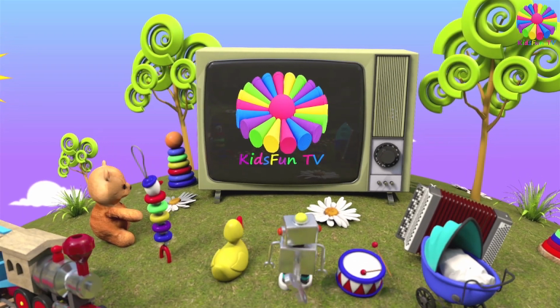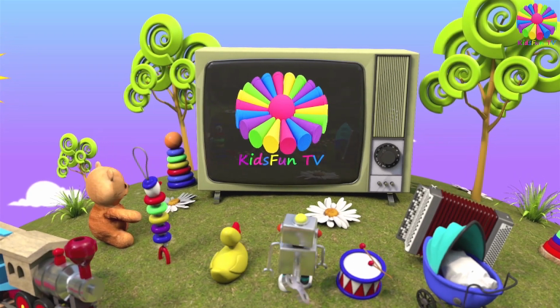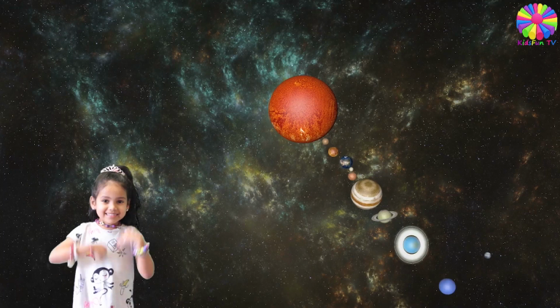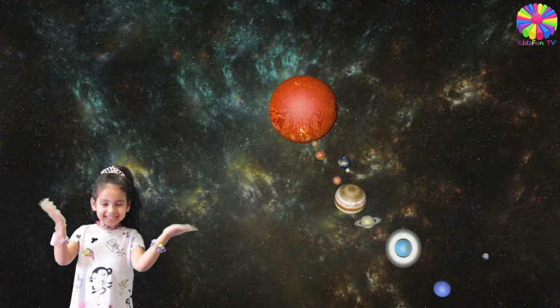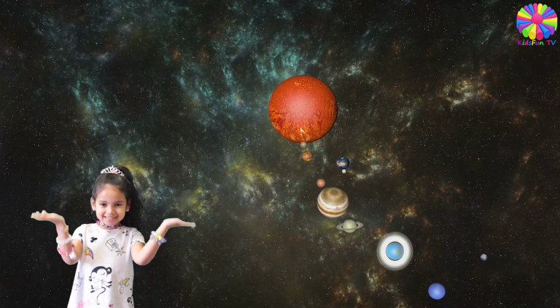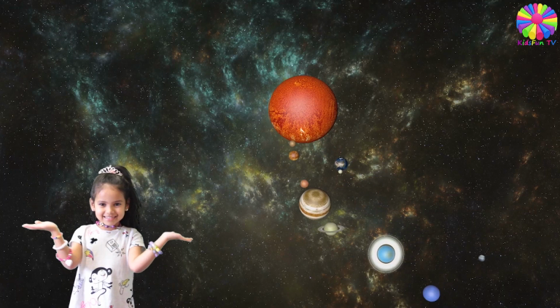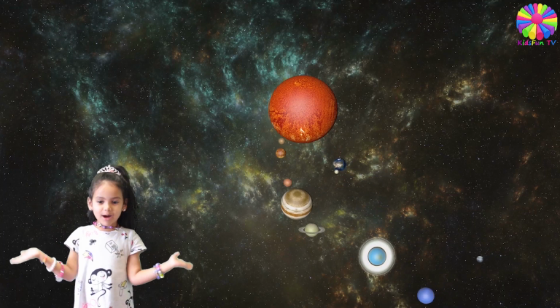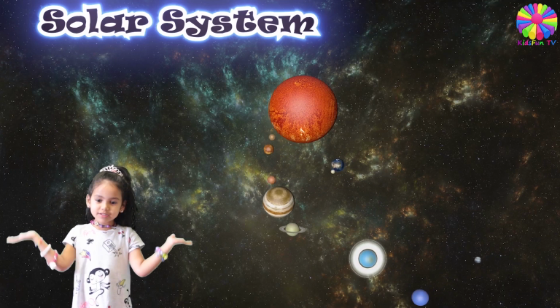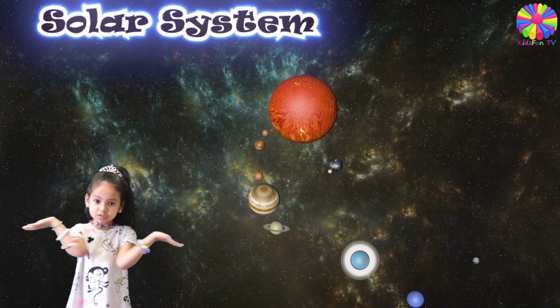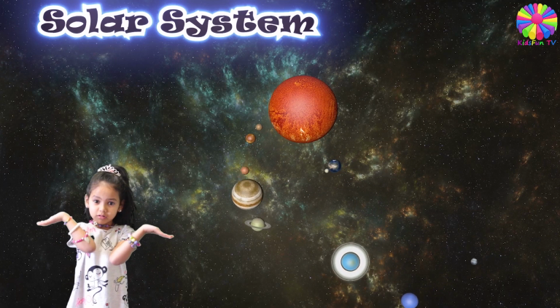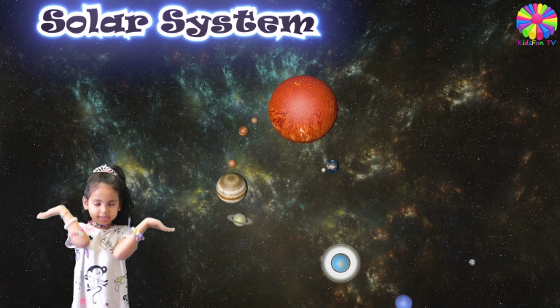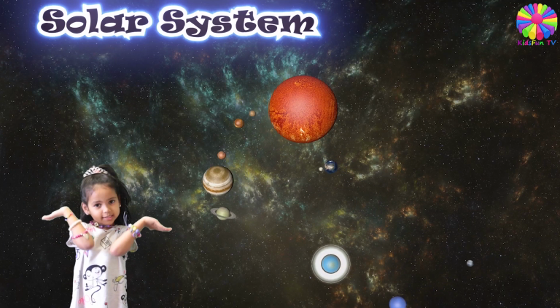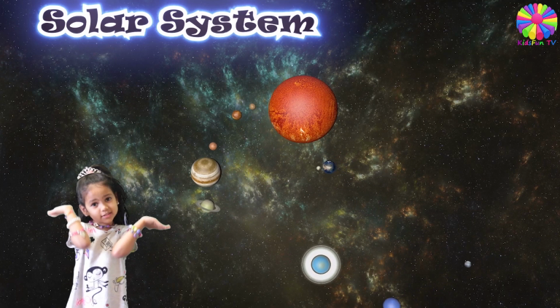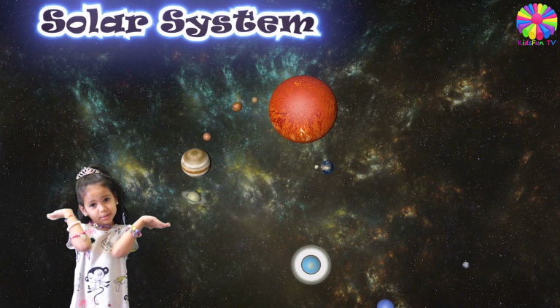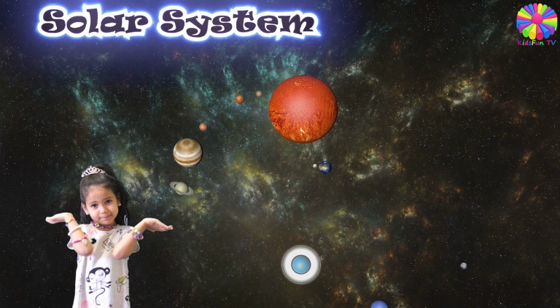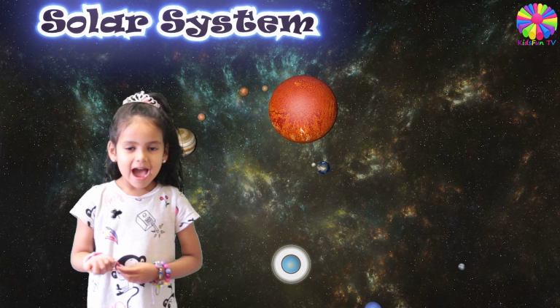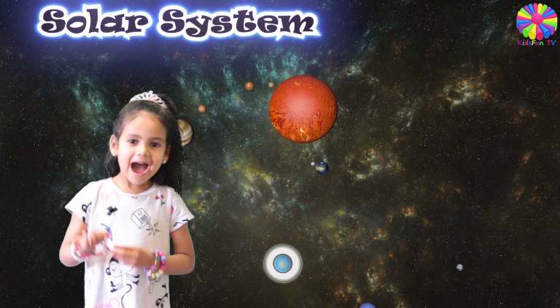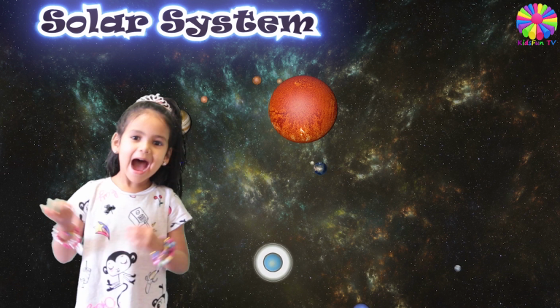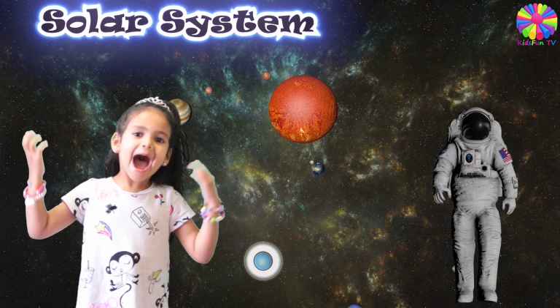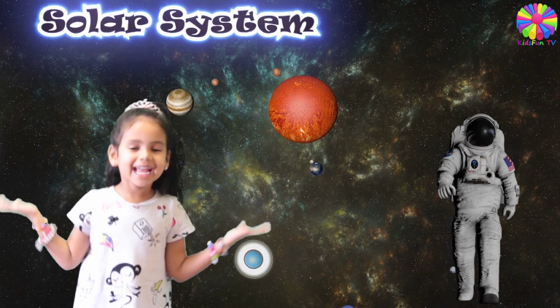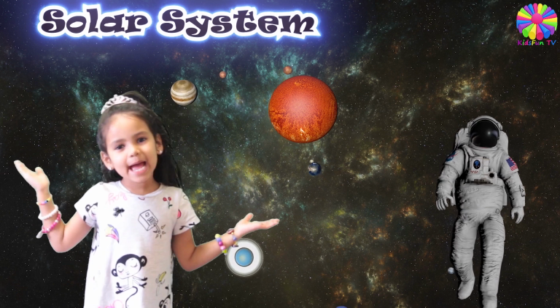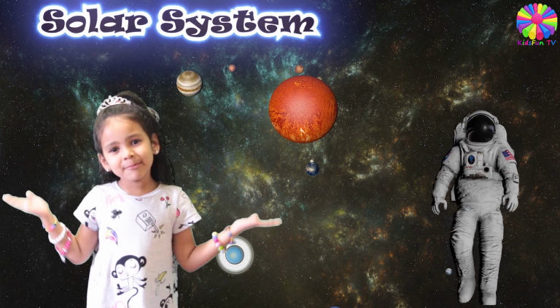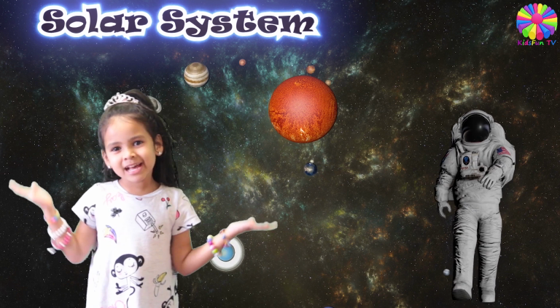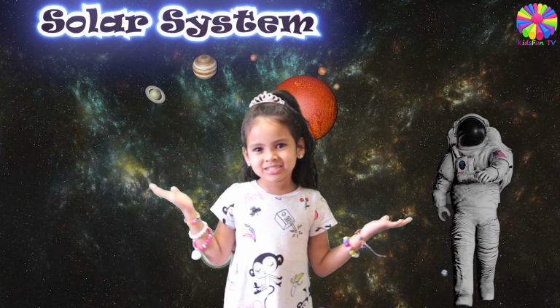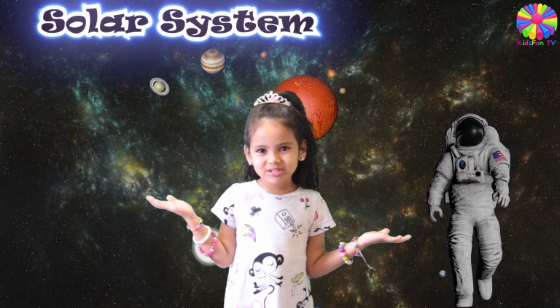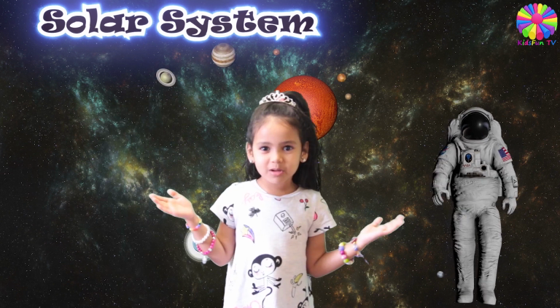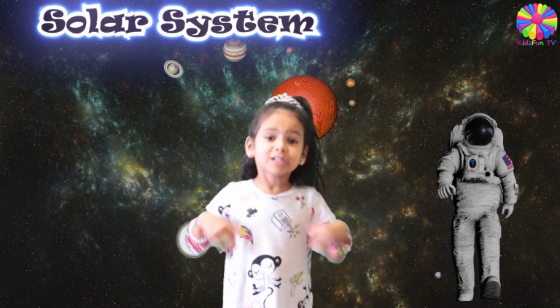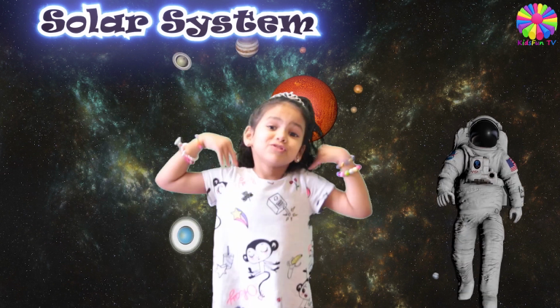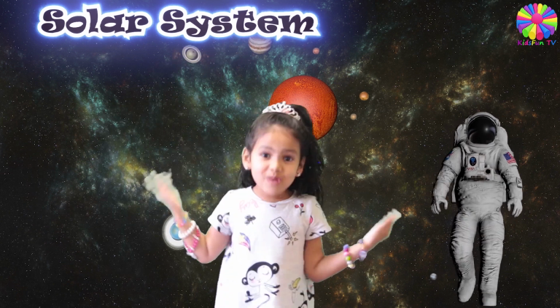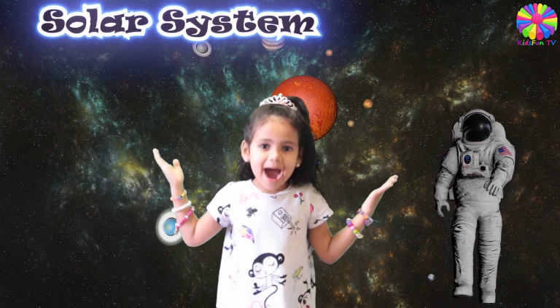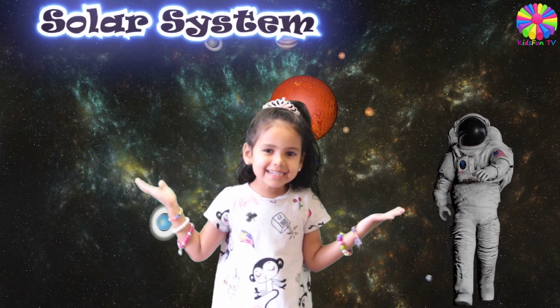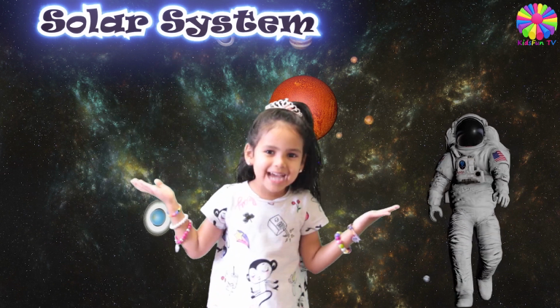This is our solar system. I am astronaut Suhana.